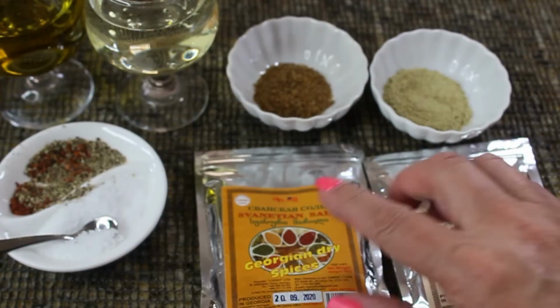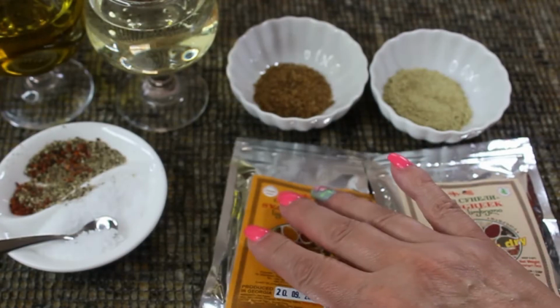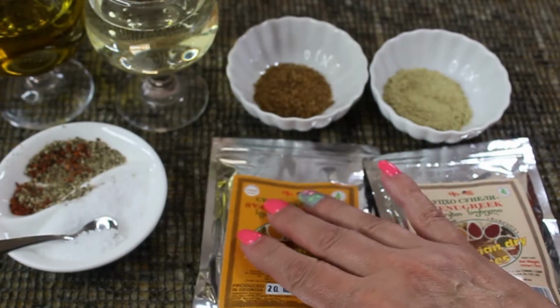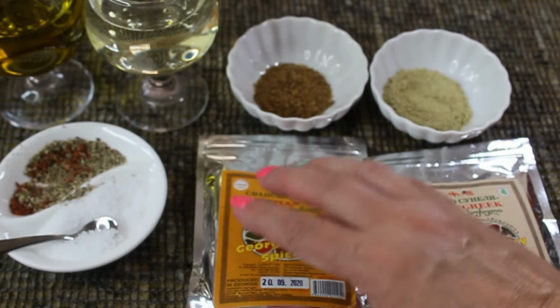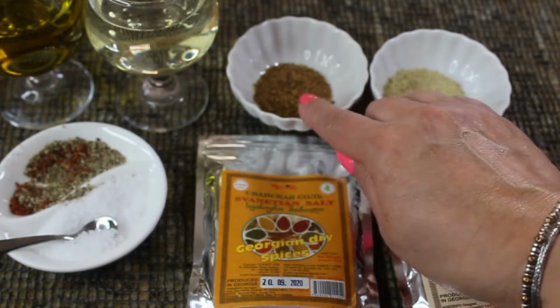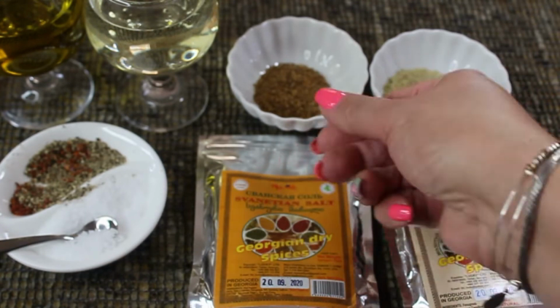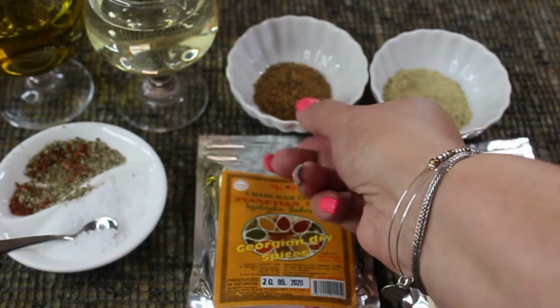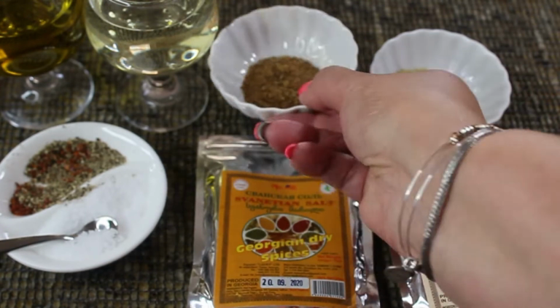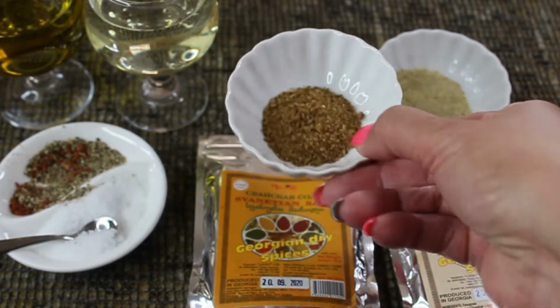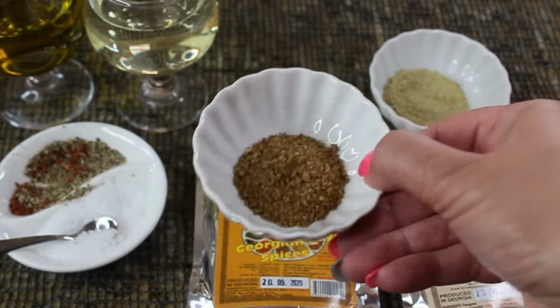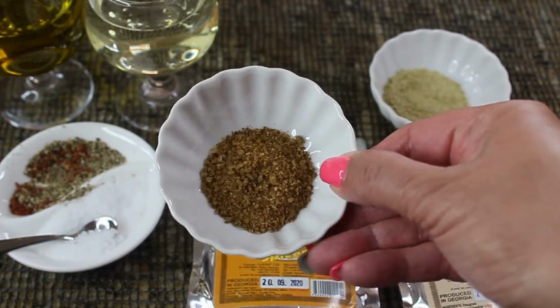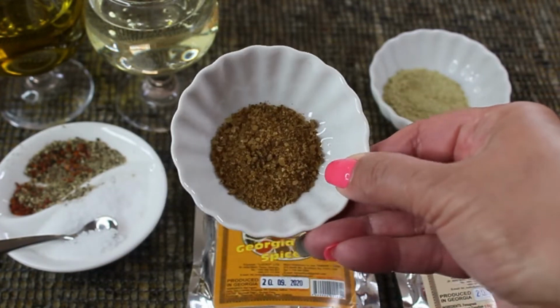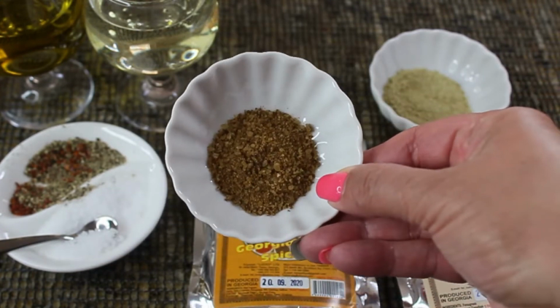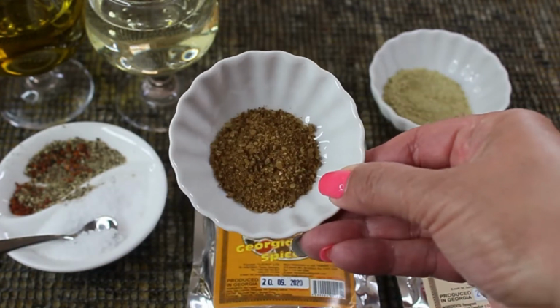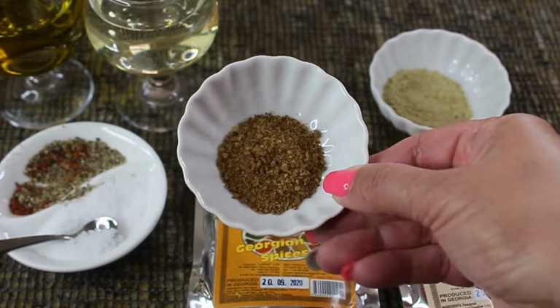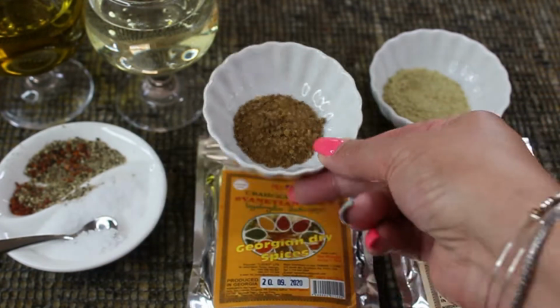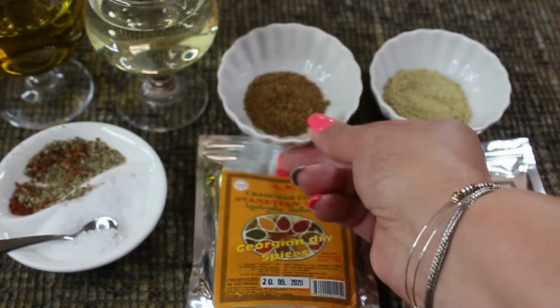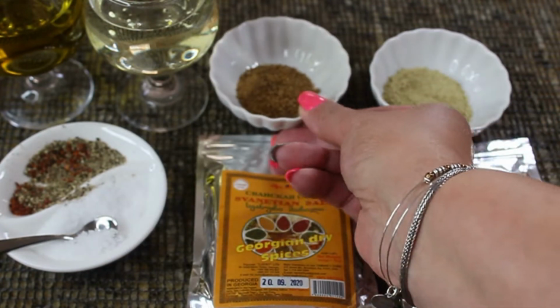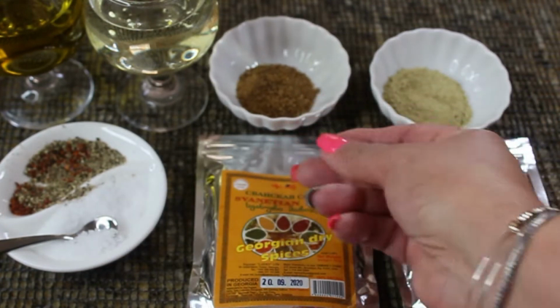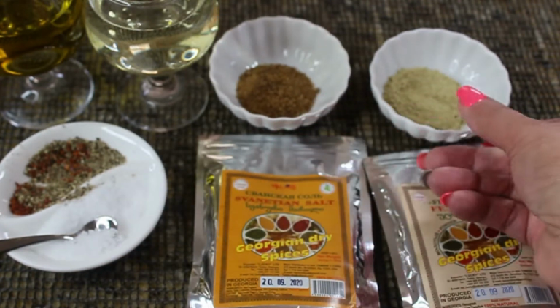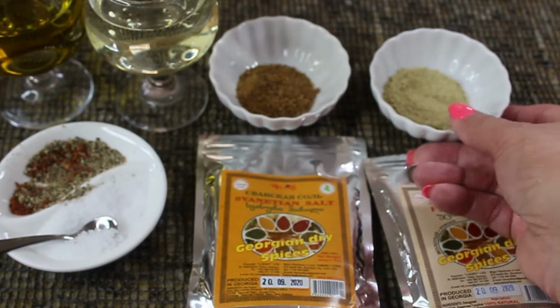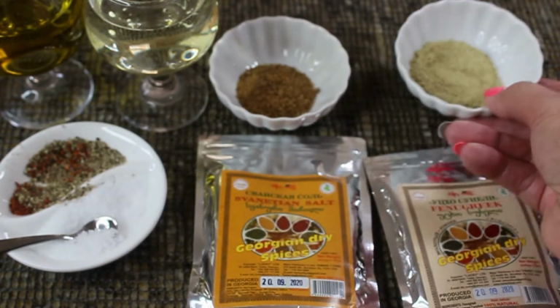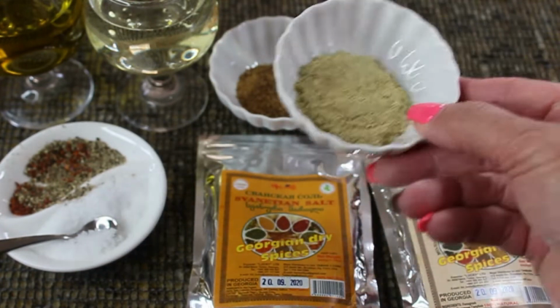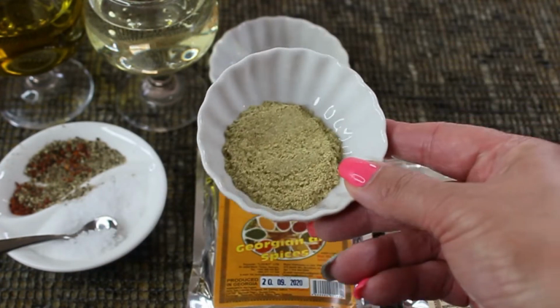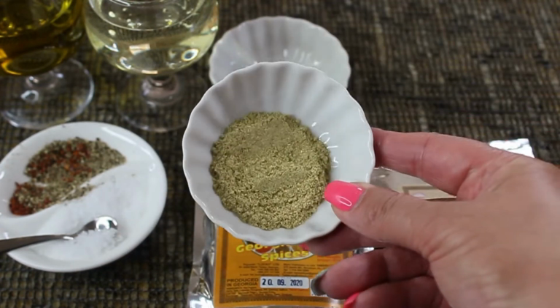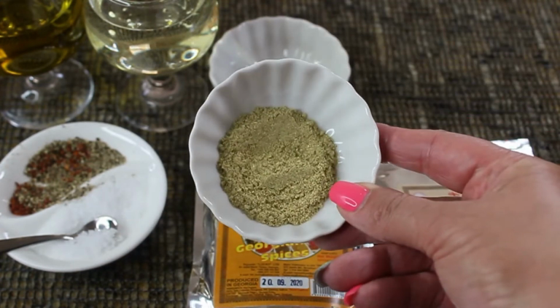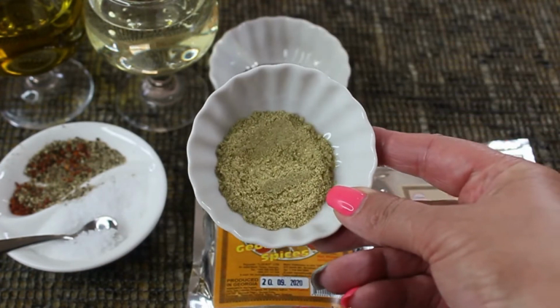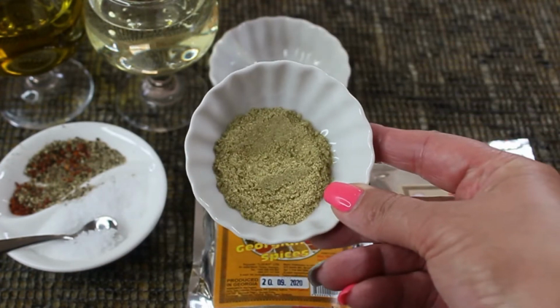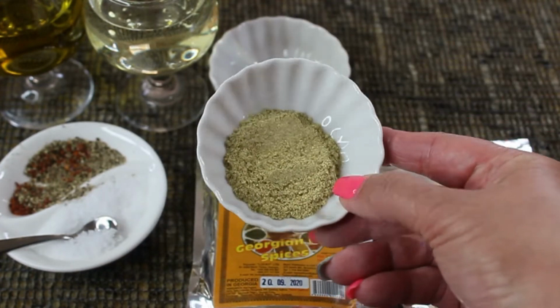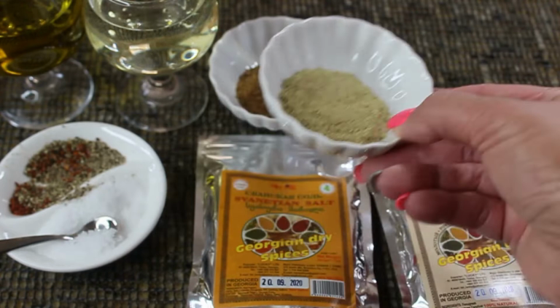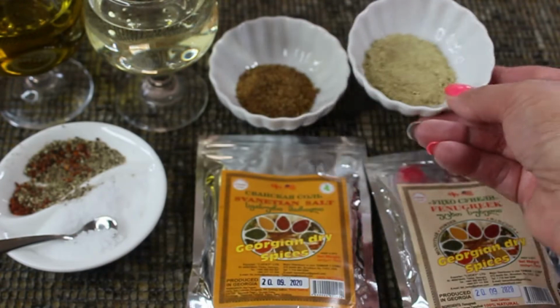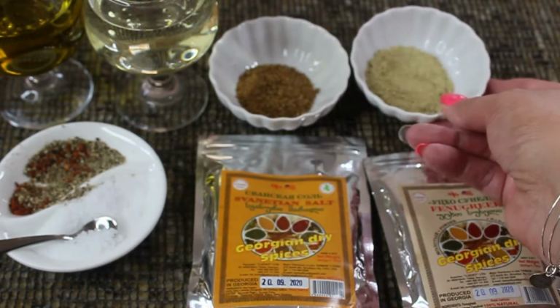Here you have a tablespoon of Svanadian salt and a tablespoon of dried fenugreek.